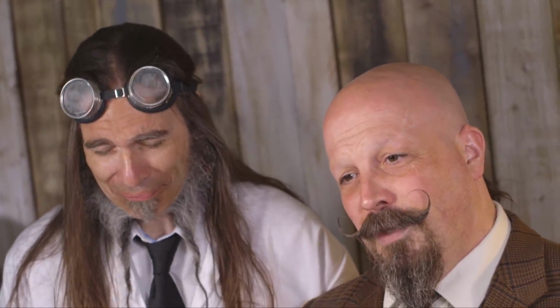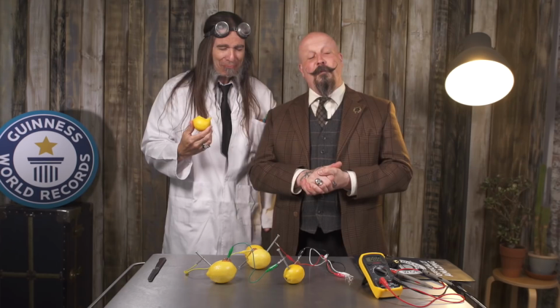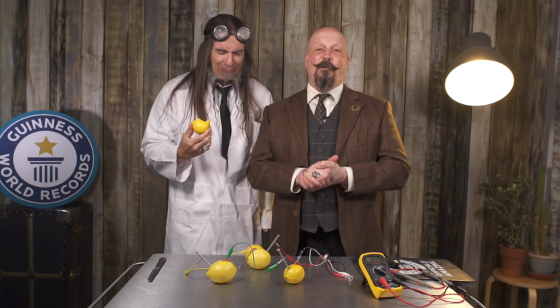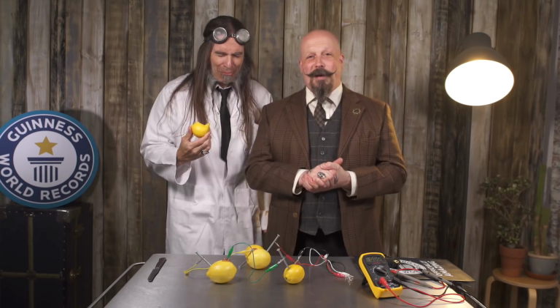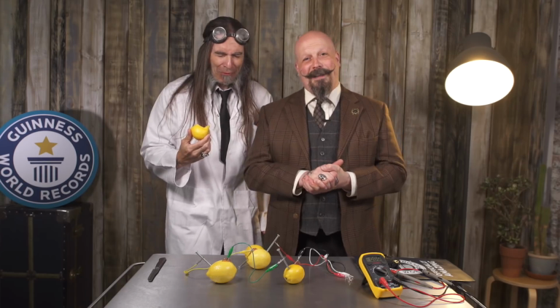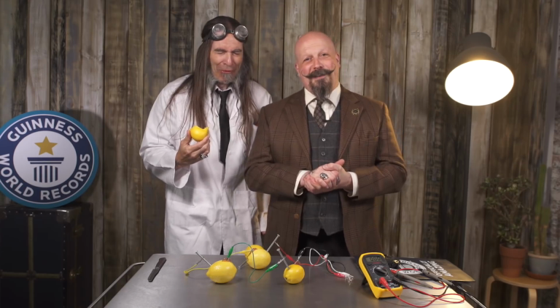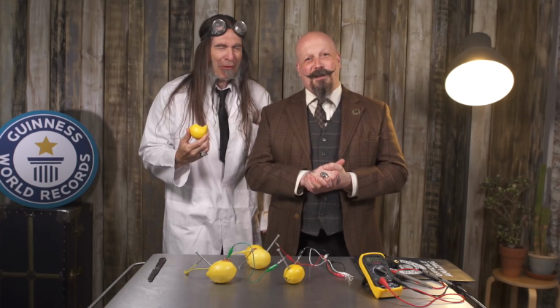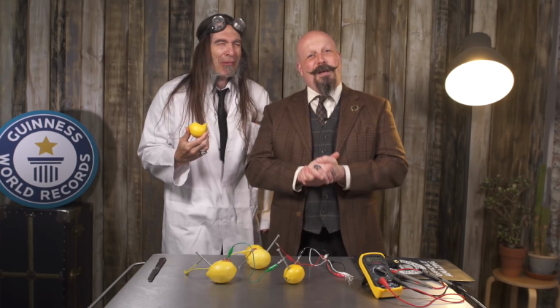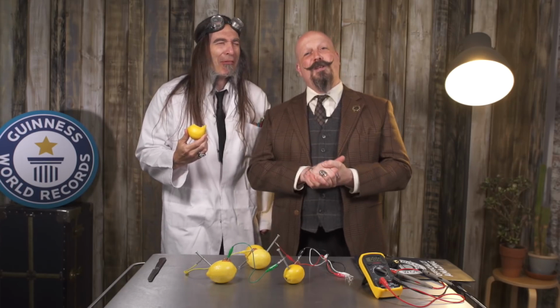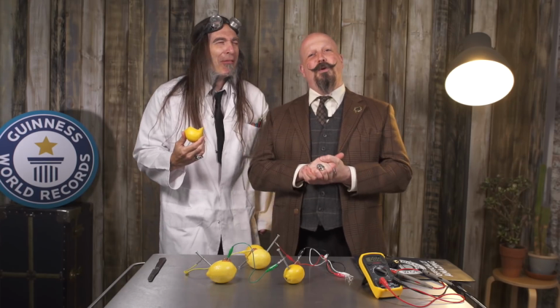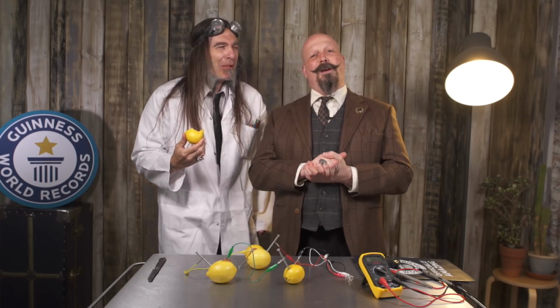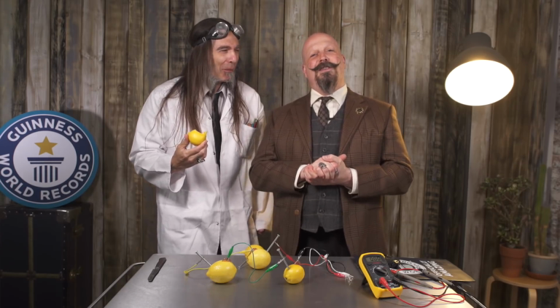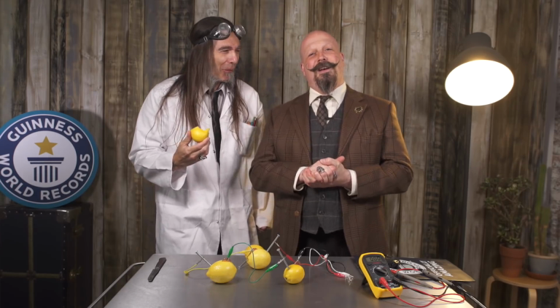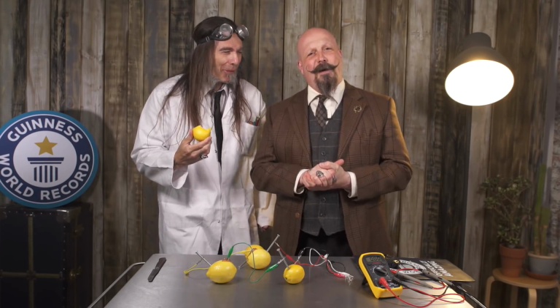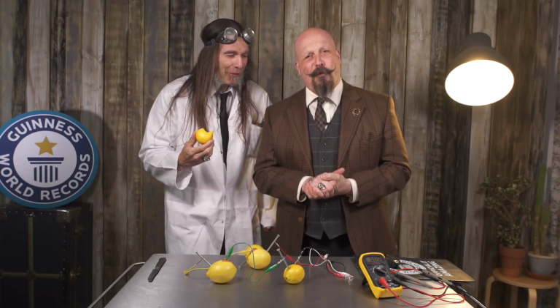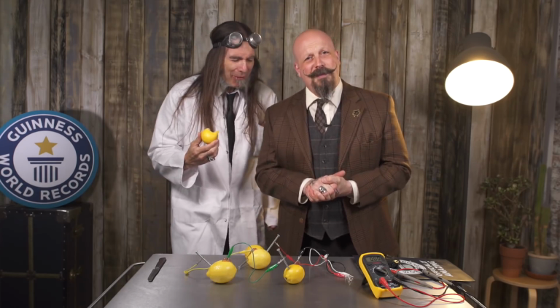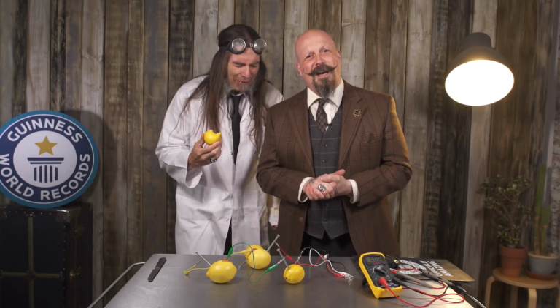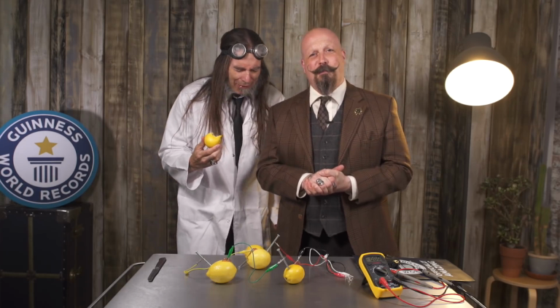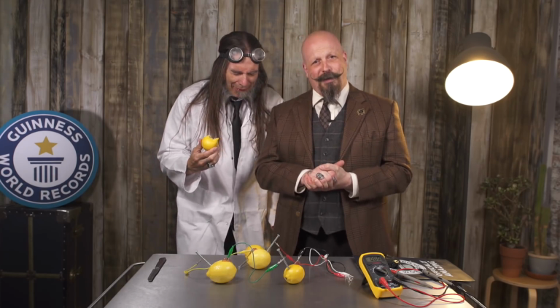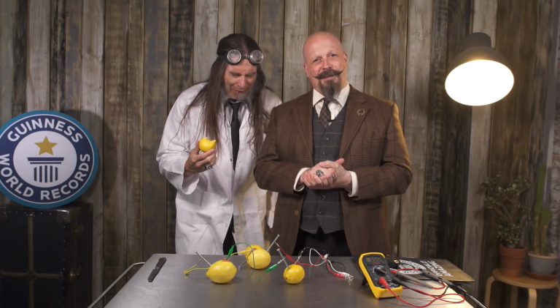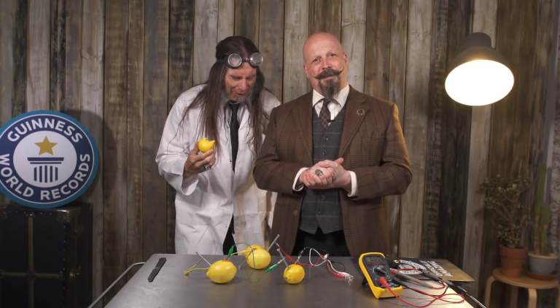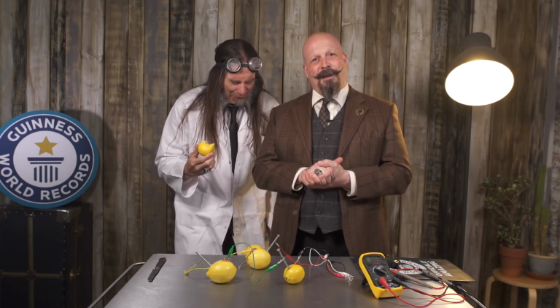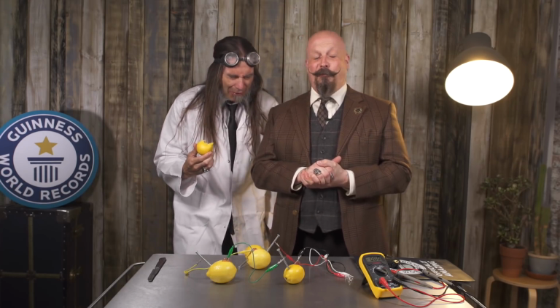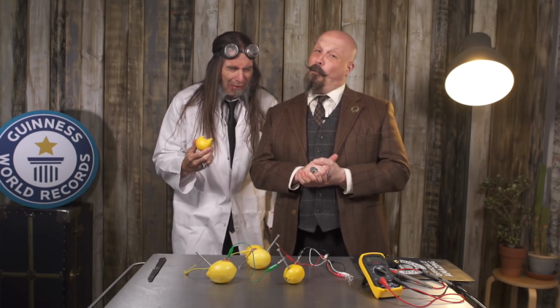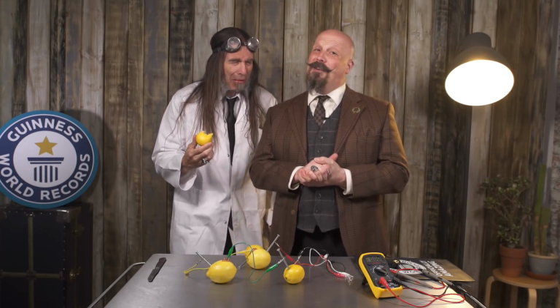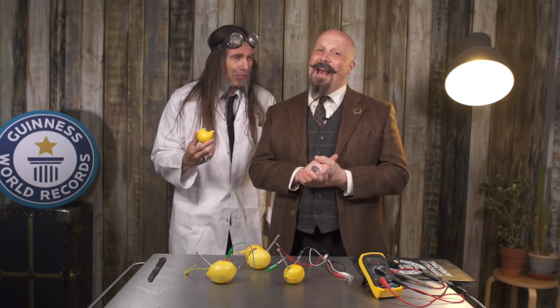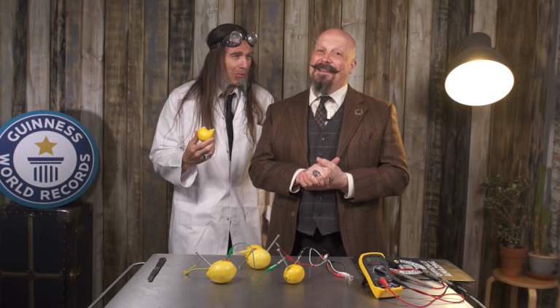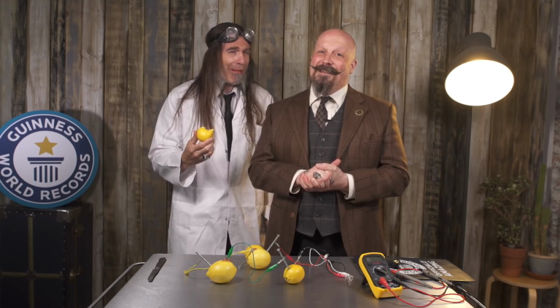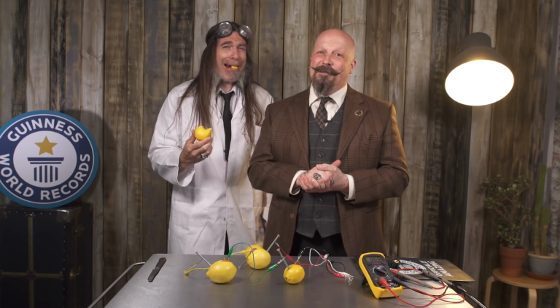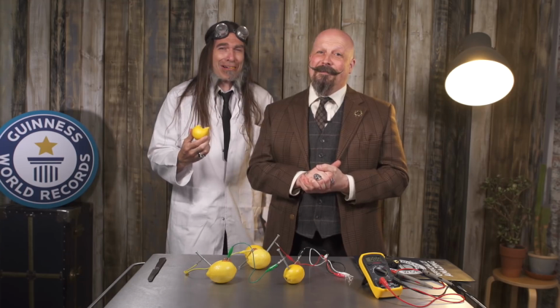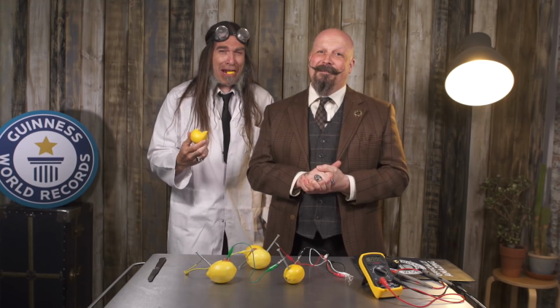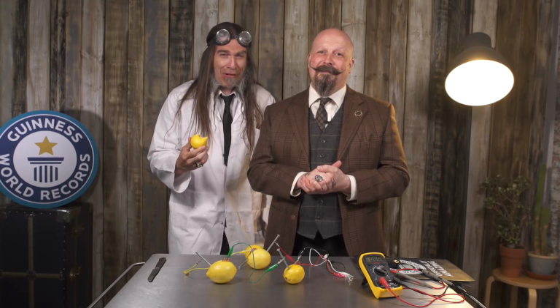For full guidelines, go to guinnessworldrecords.com/books. For more science, and stuff!